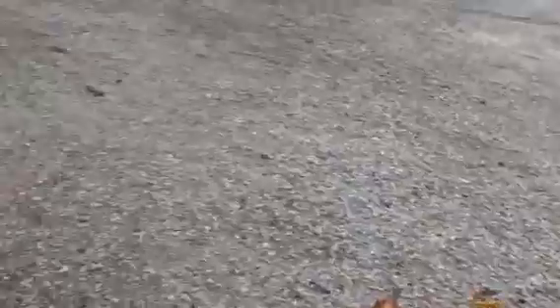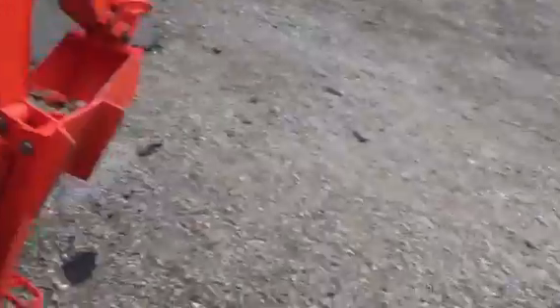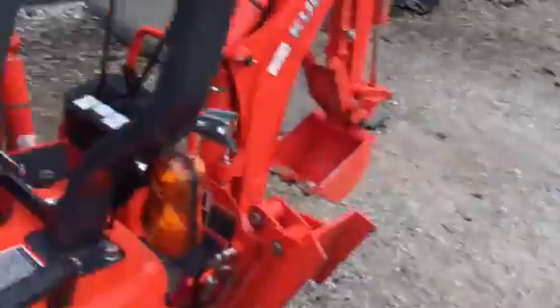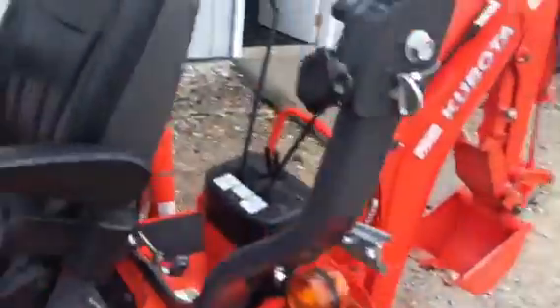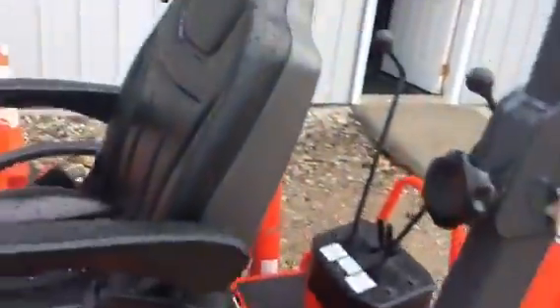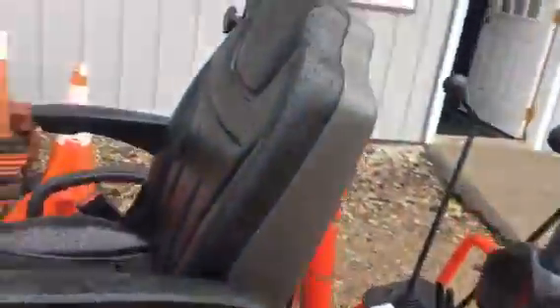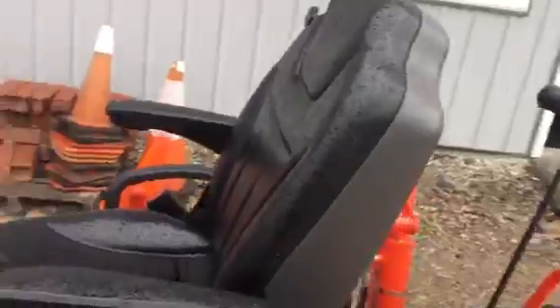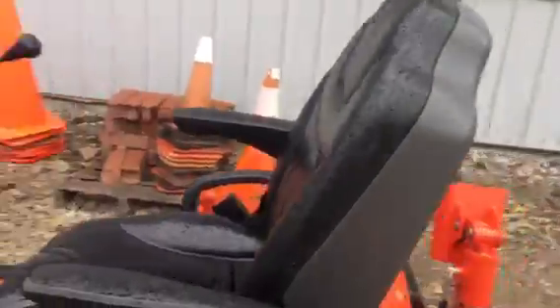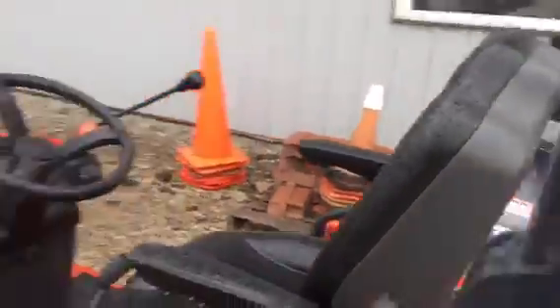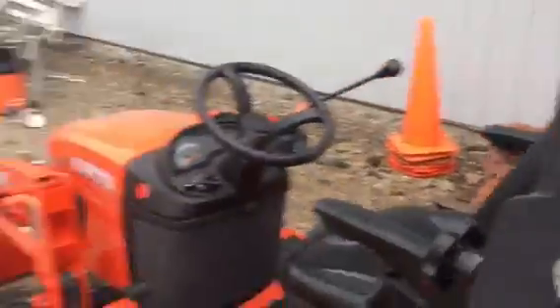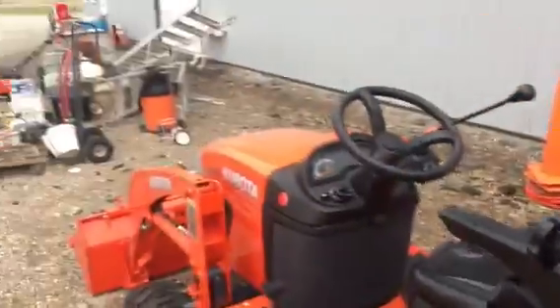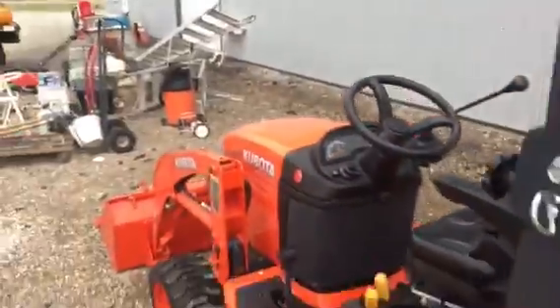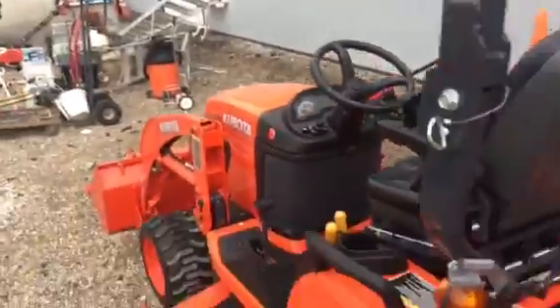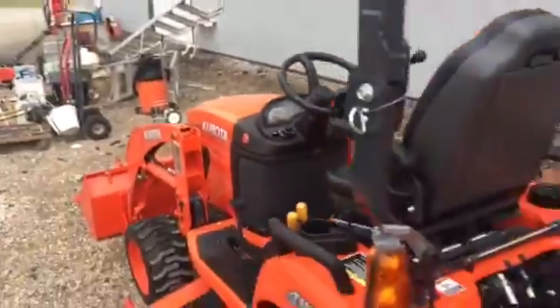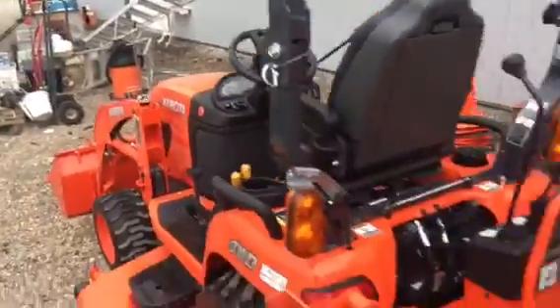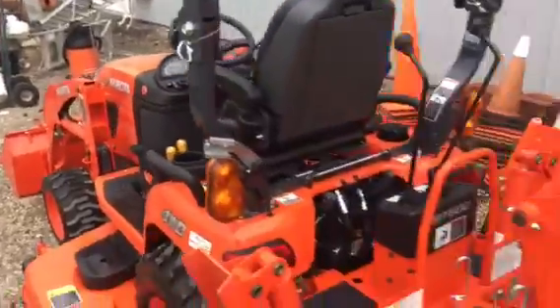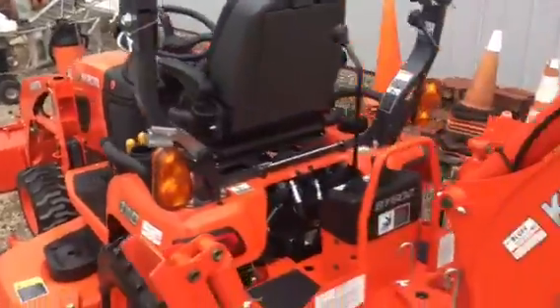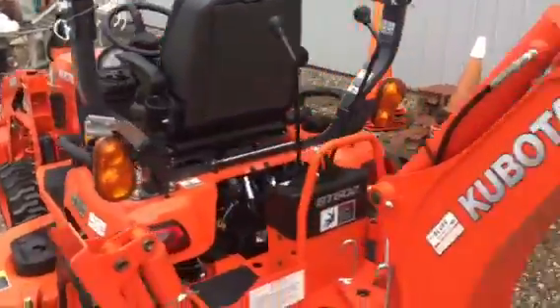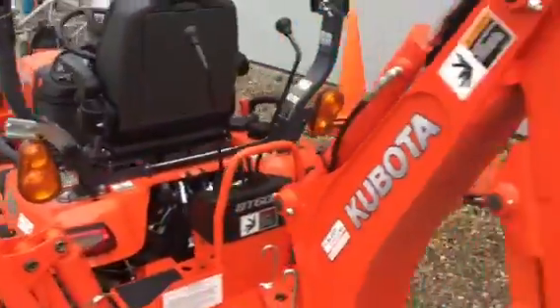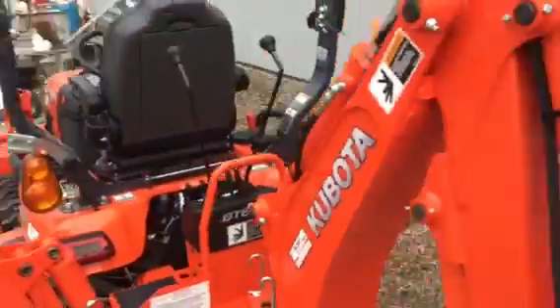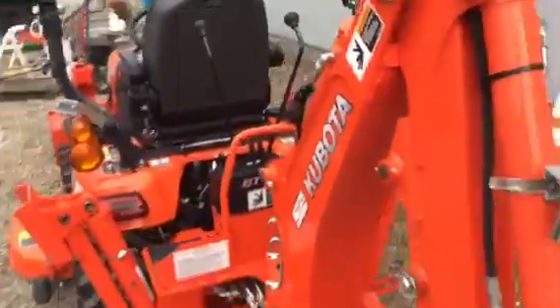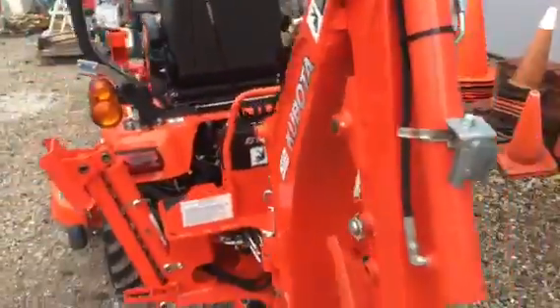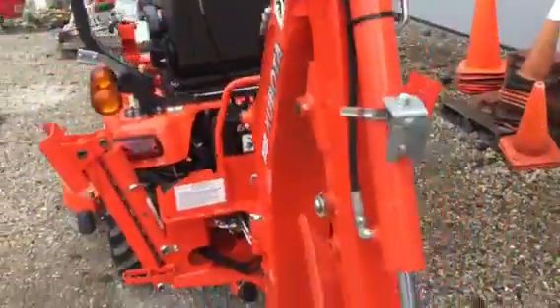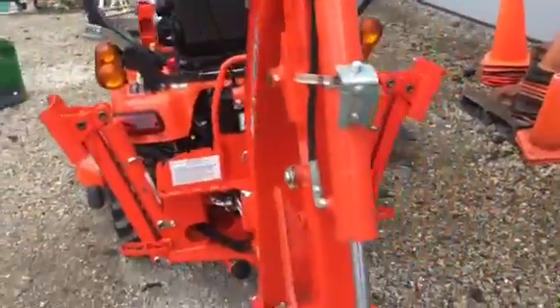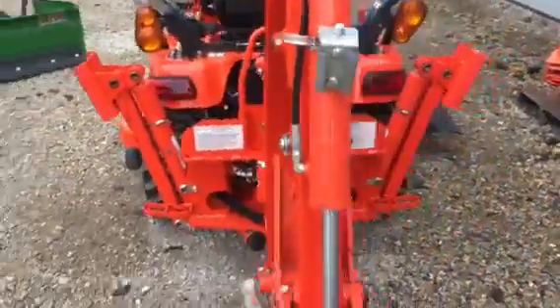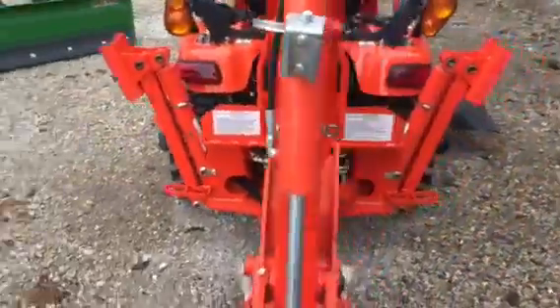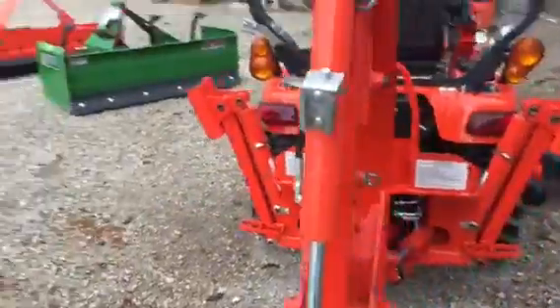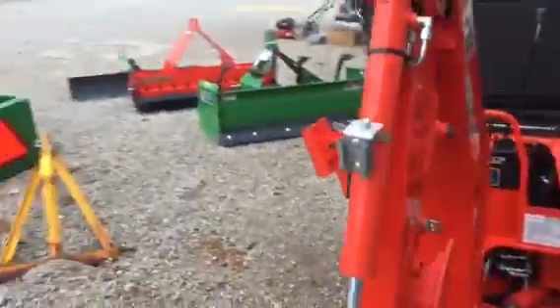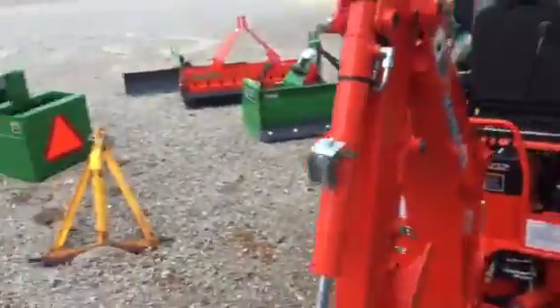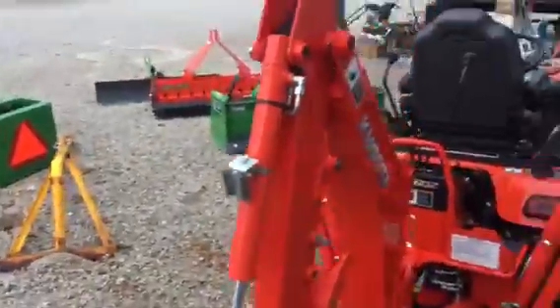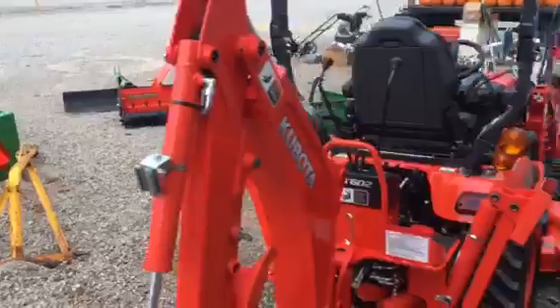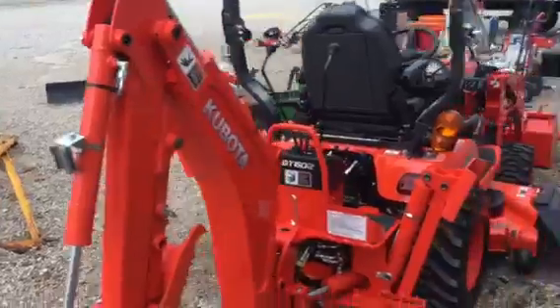Very nice sale. Don't want to forget about this — tomorrow morning, Thursday, October 5th, 10 a.m. That's outside.